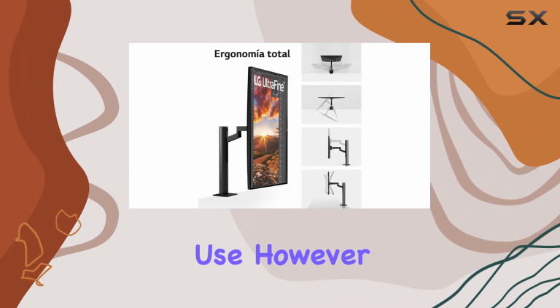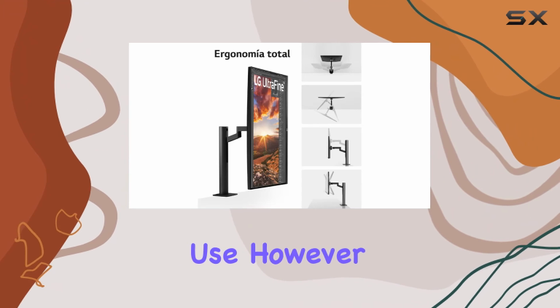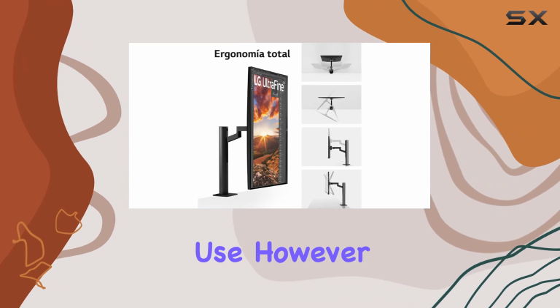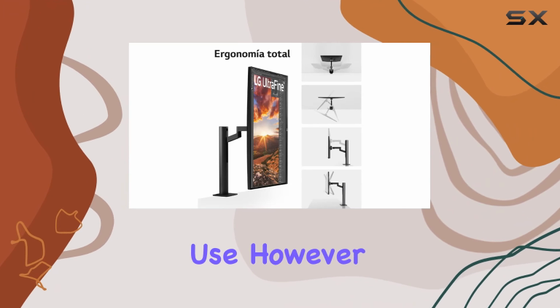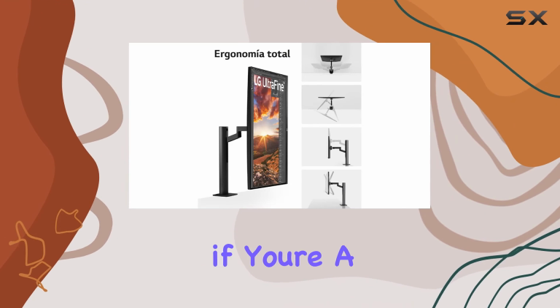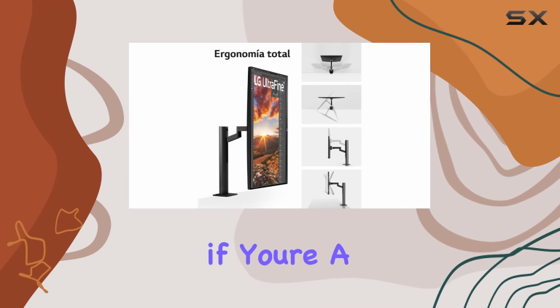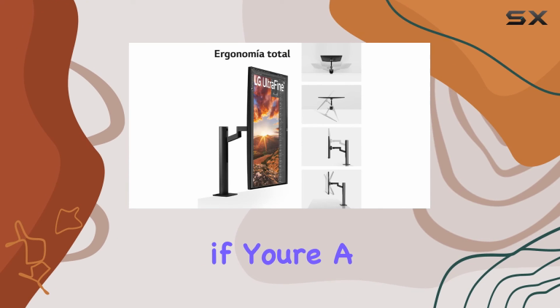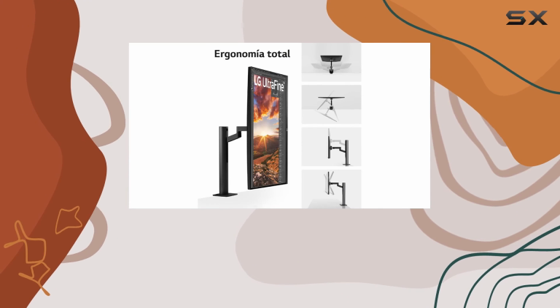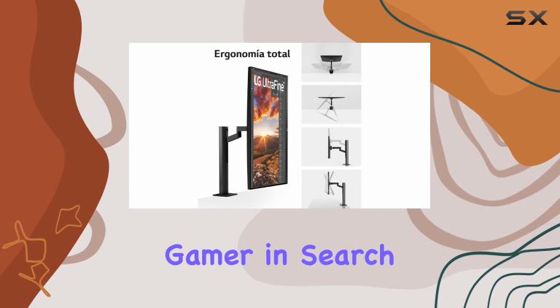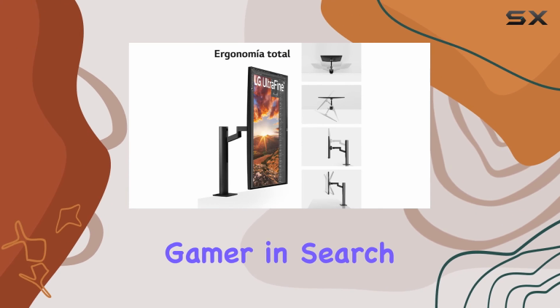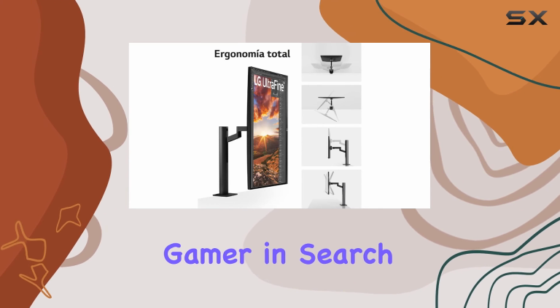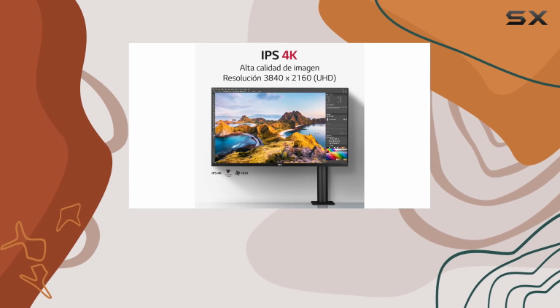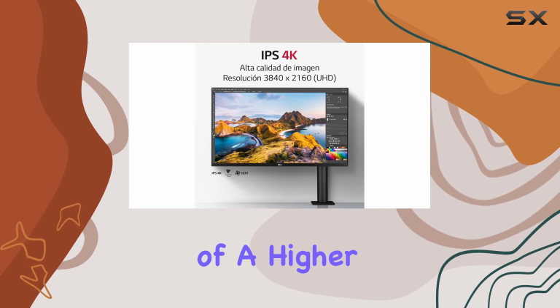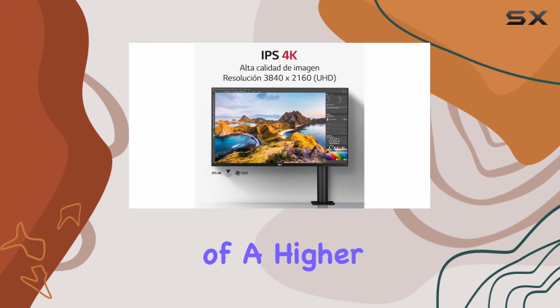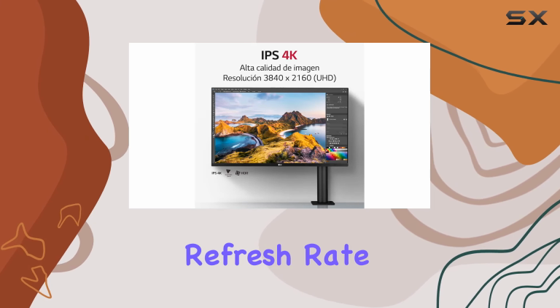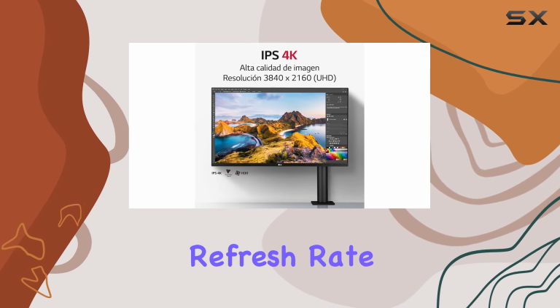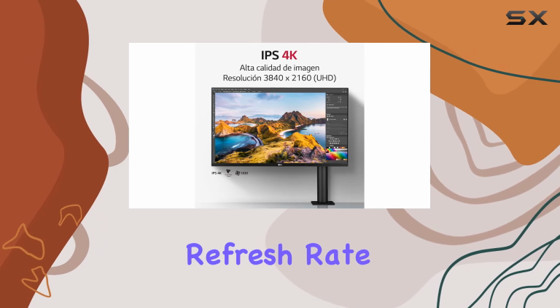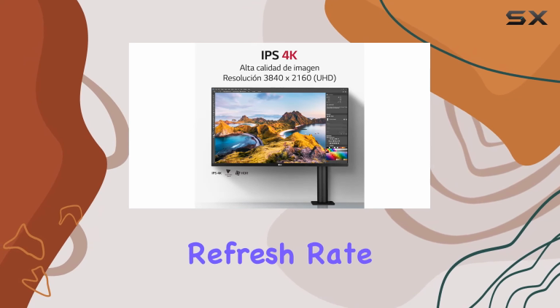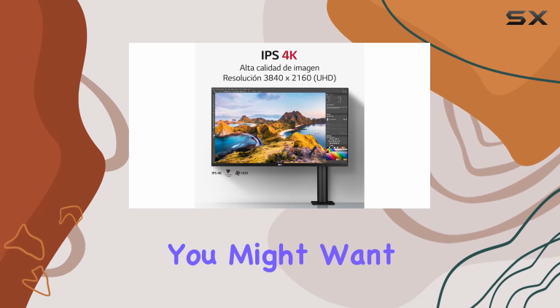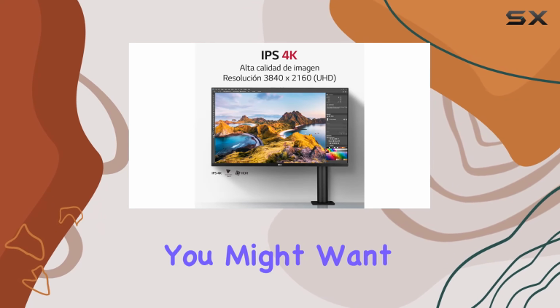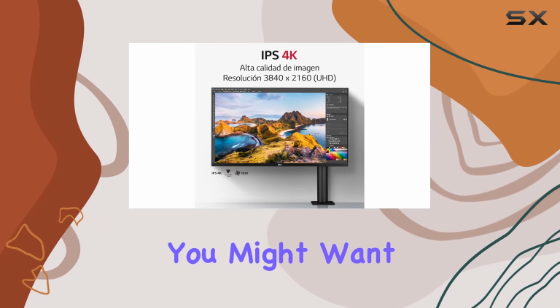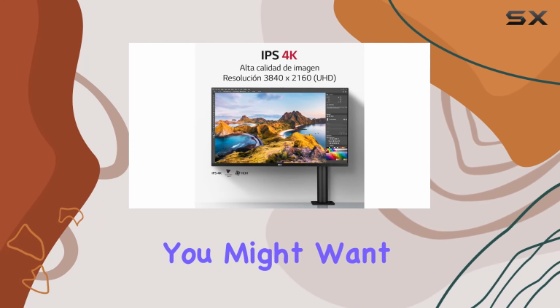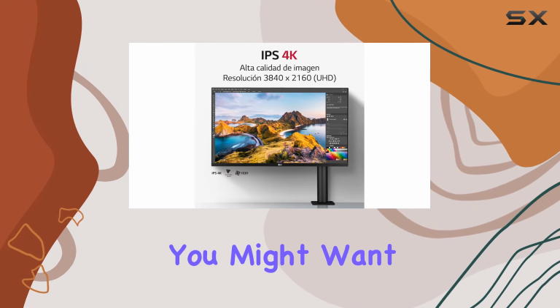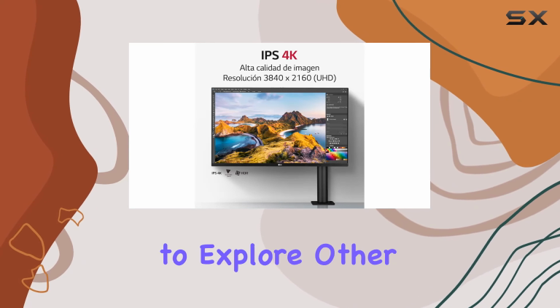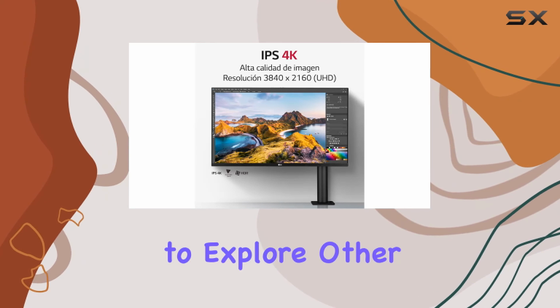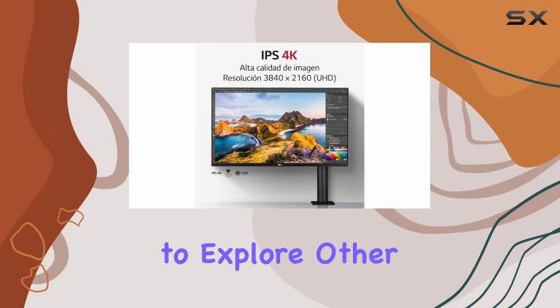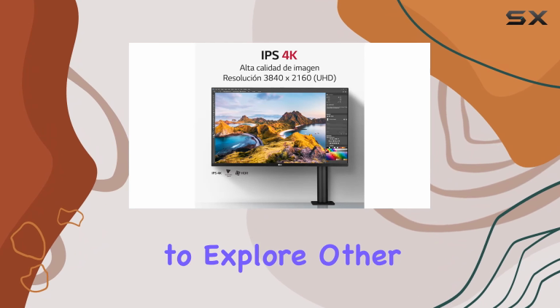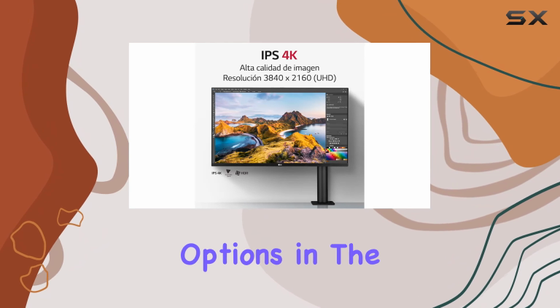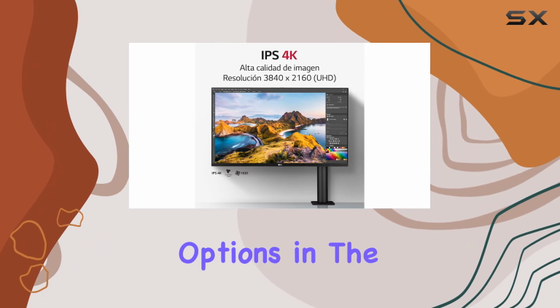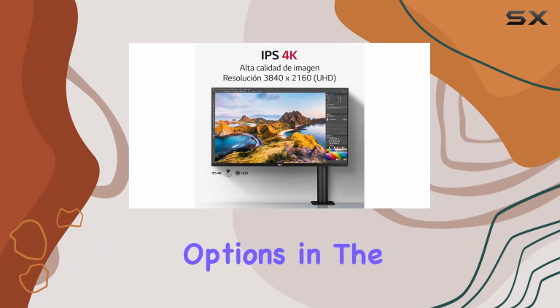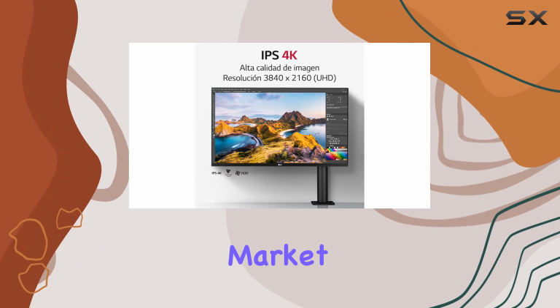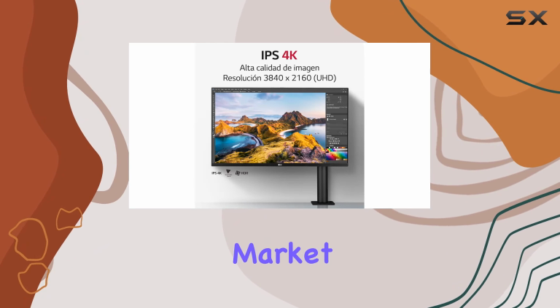However, if you're a gamer in search of a higher refresh rate, you might want to explore other options in the market.